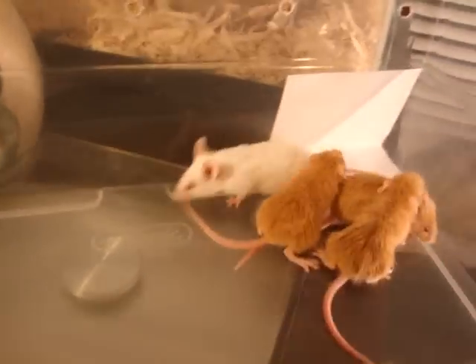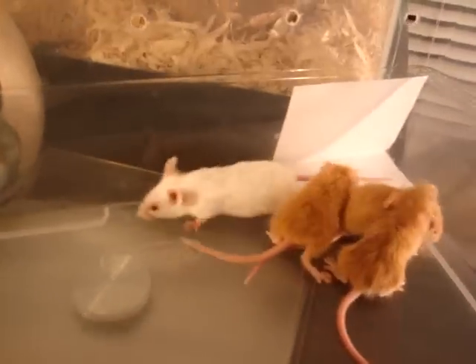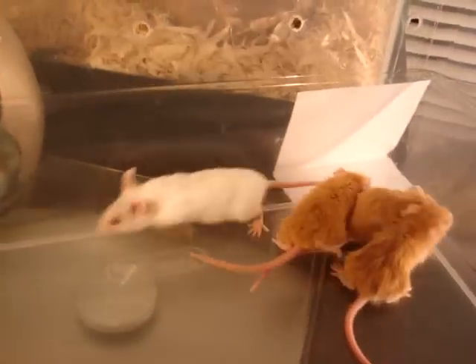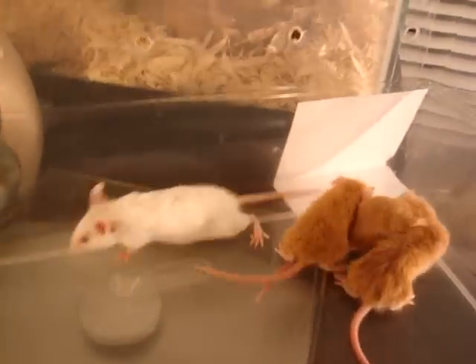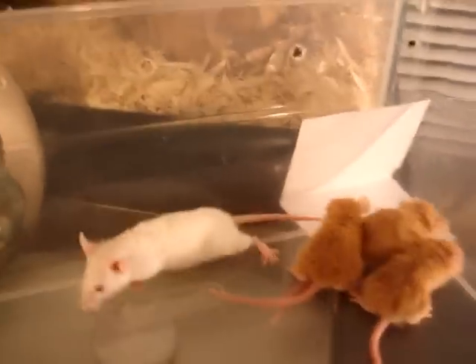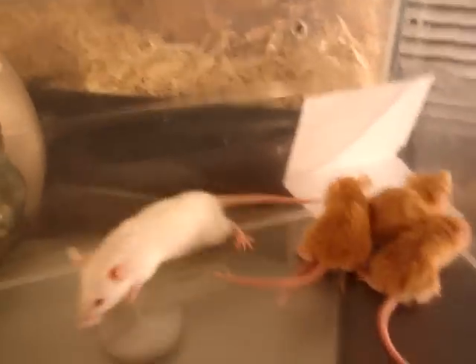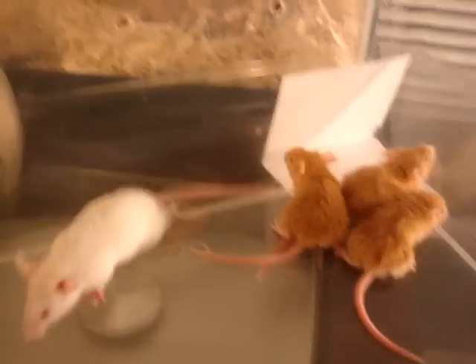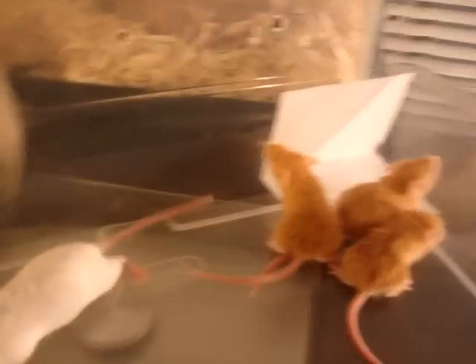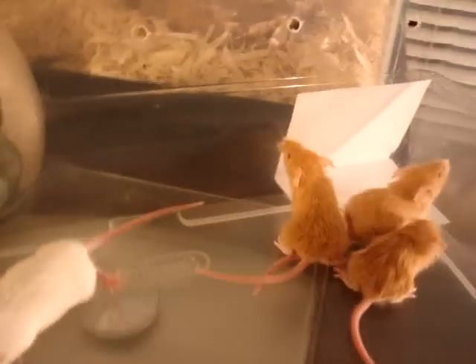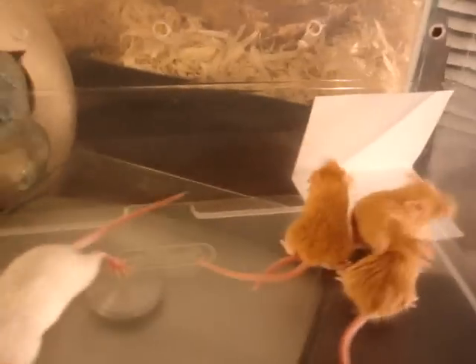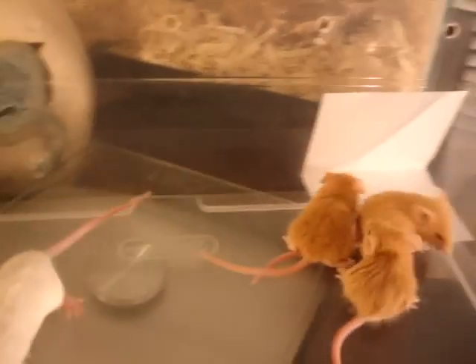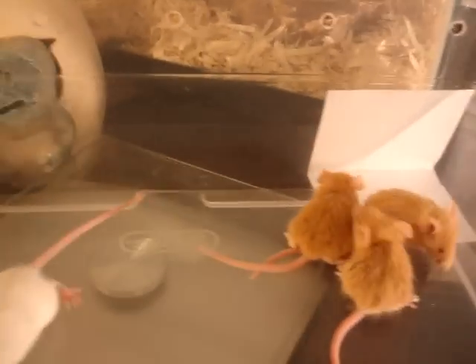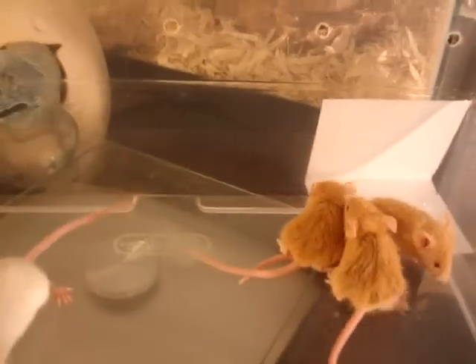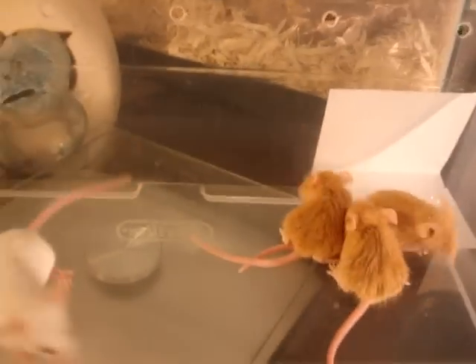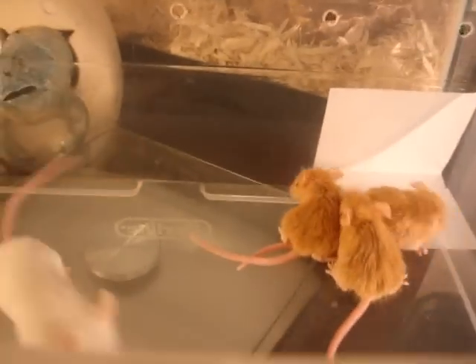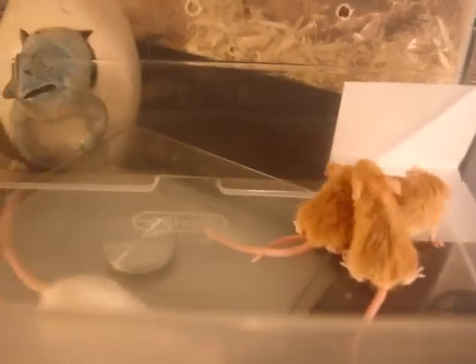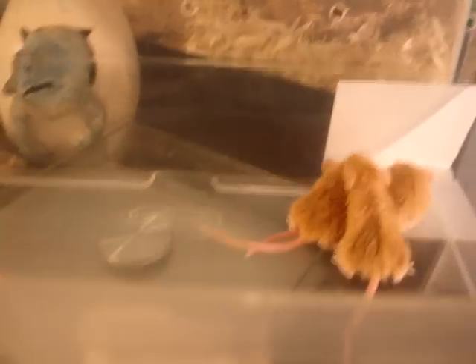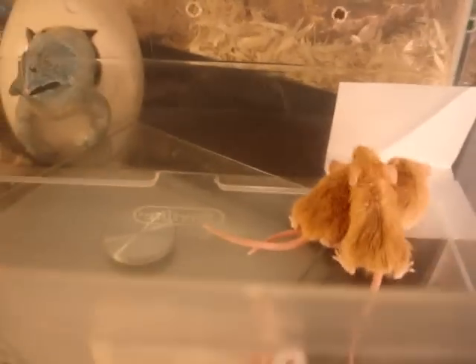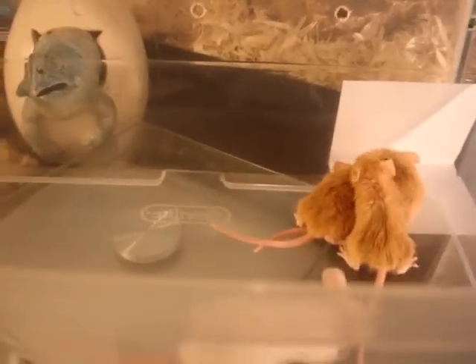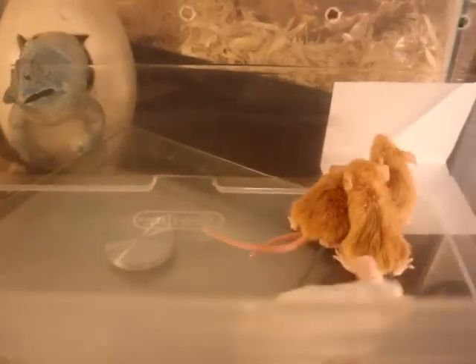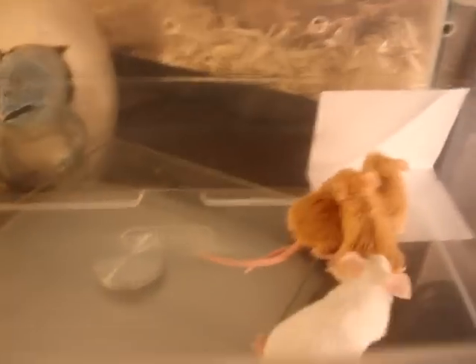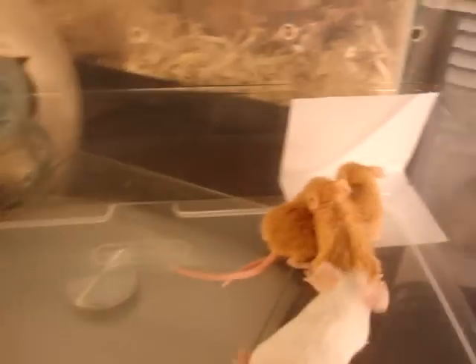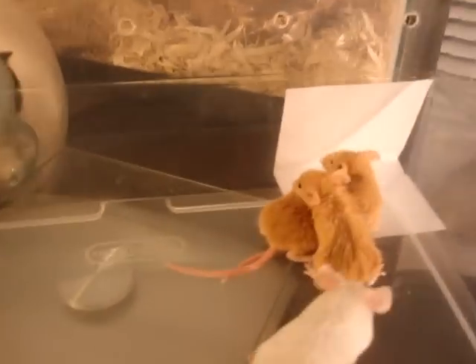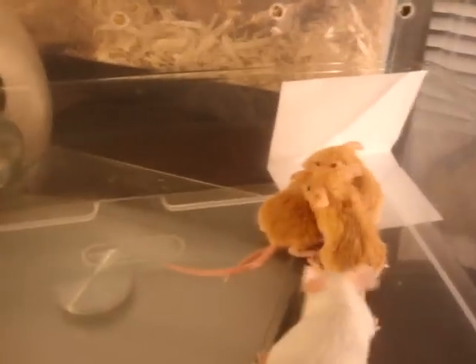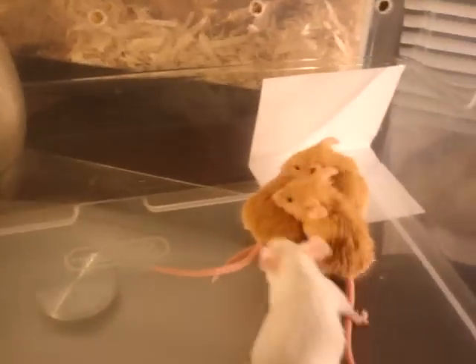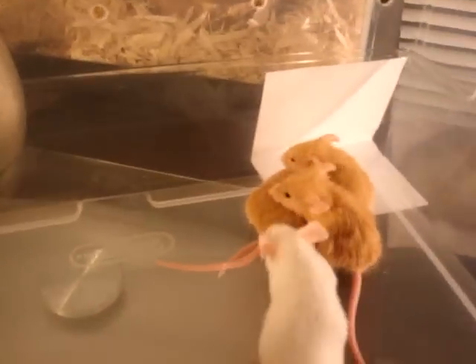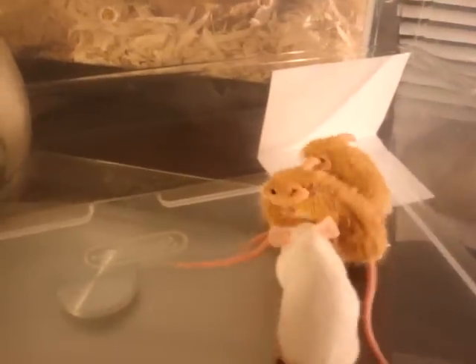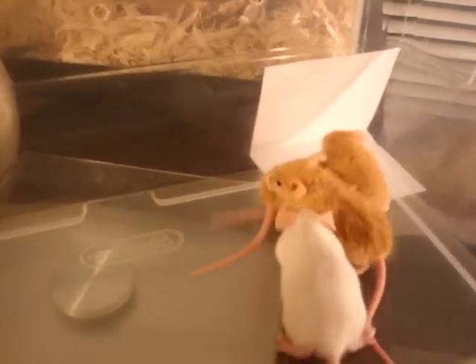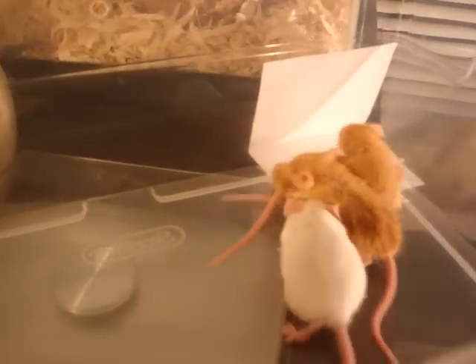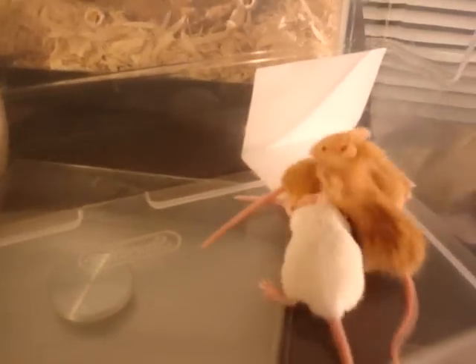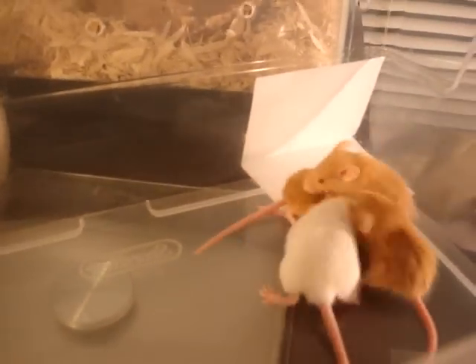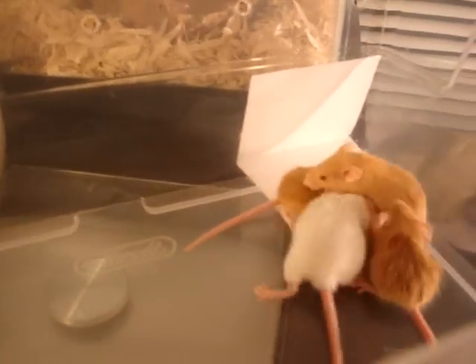We're going to do a quick boa feeding. It's all going to be hog island boas.